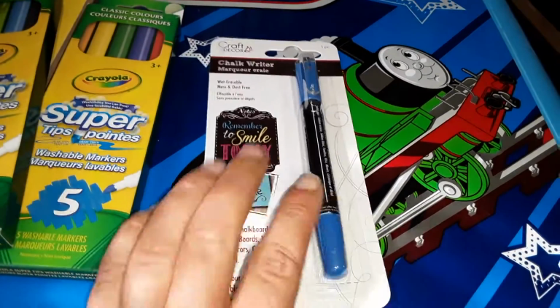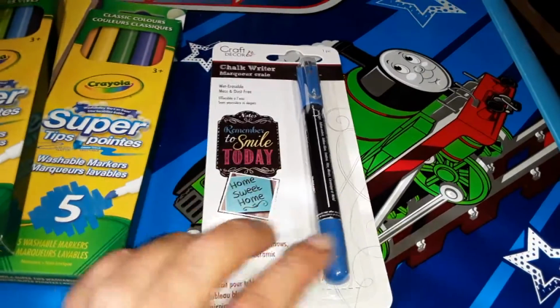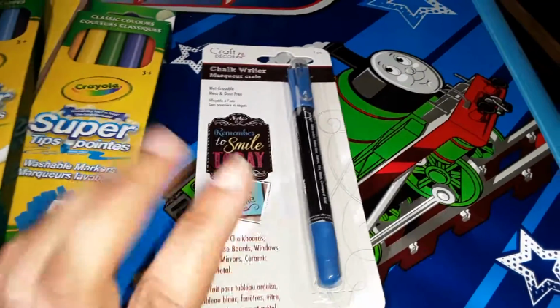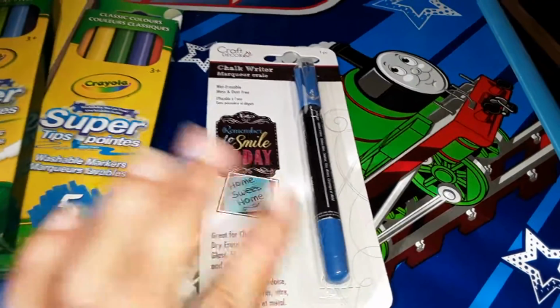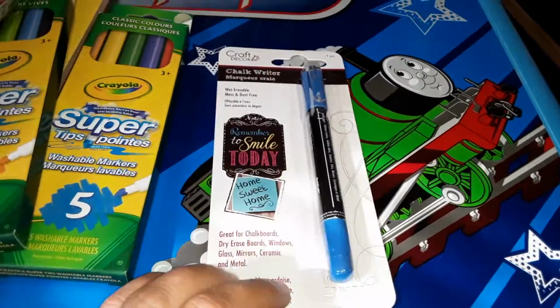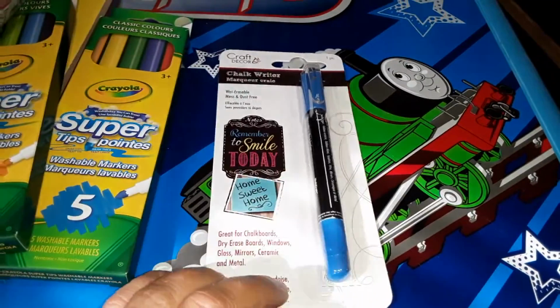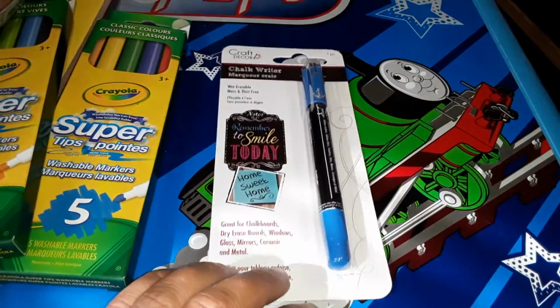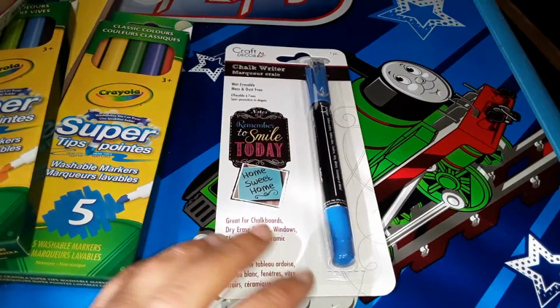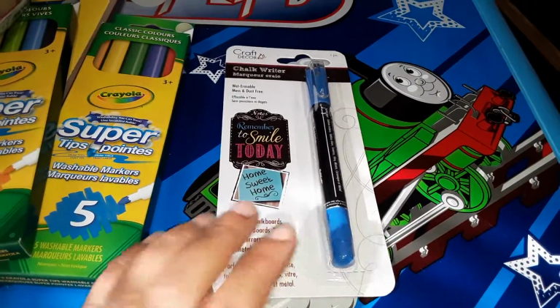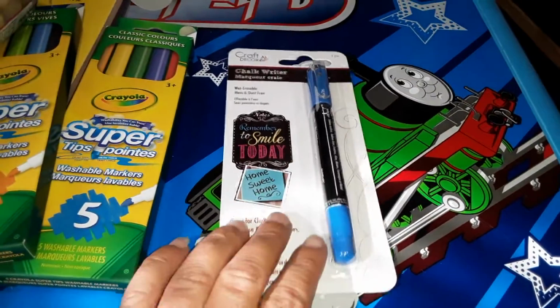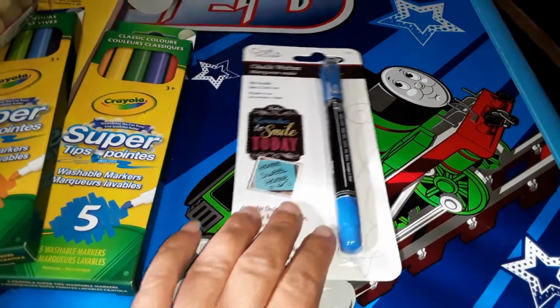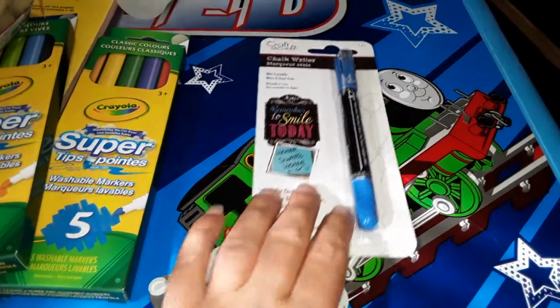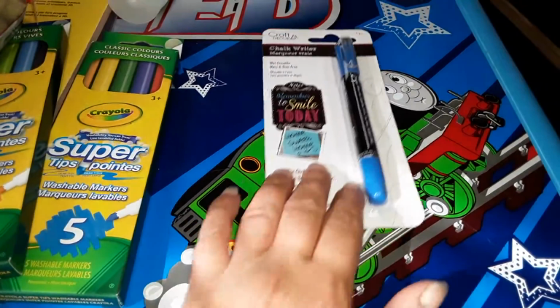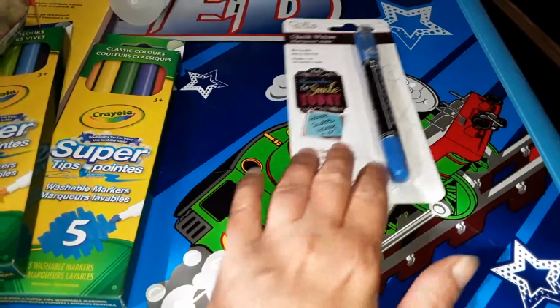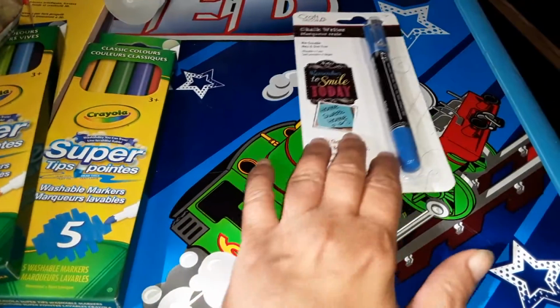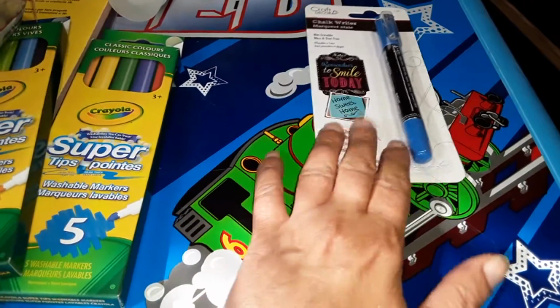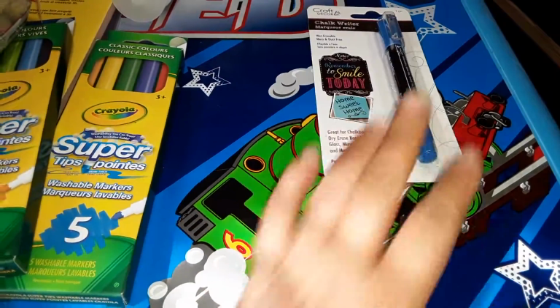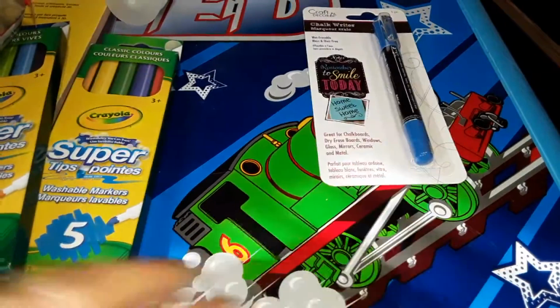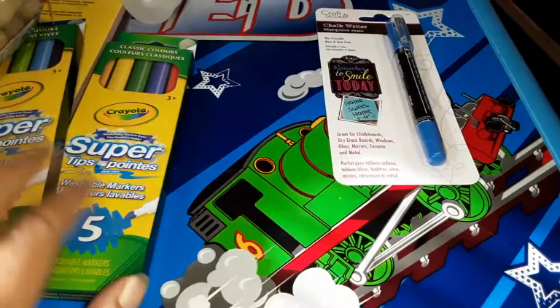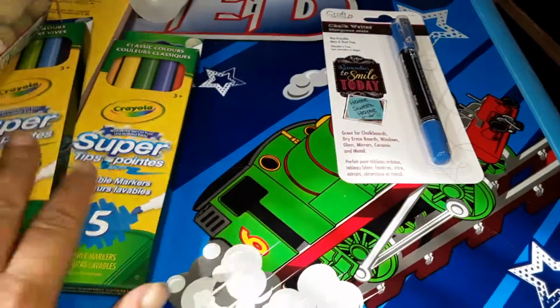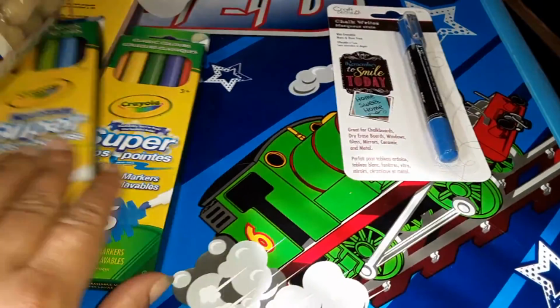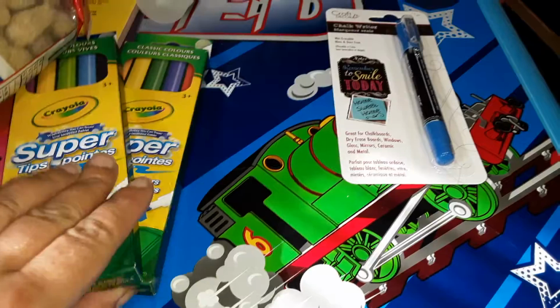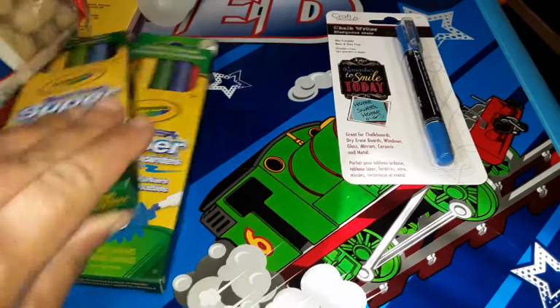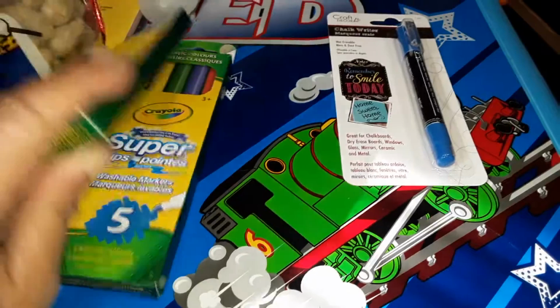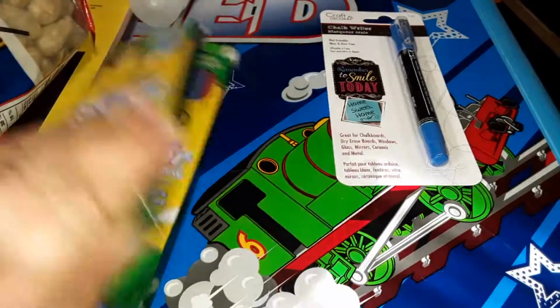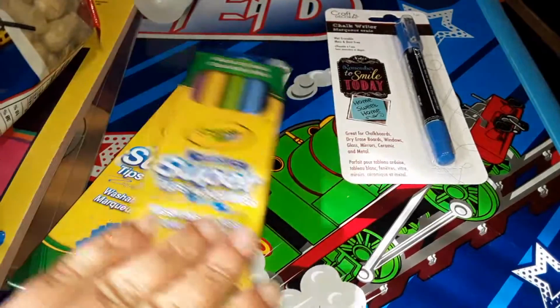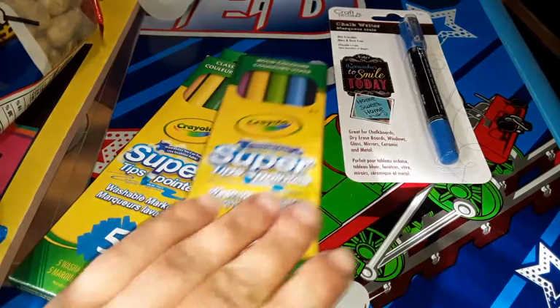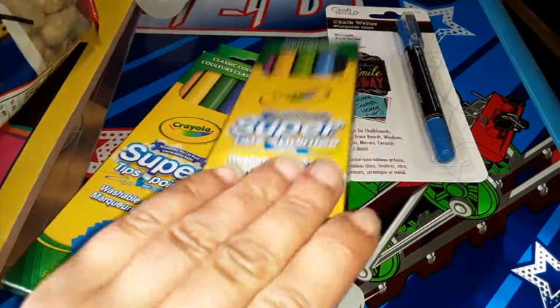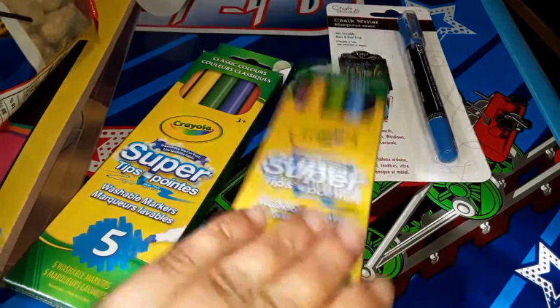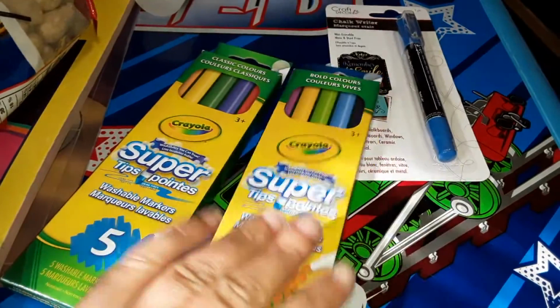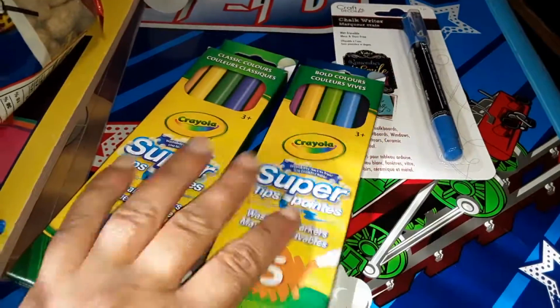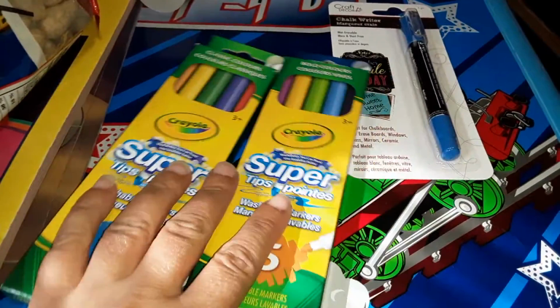This is one of their chalk writer pens. I love these because my son can write with them and they wipe up really easily. I picked up two packages of these markers.